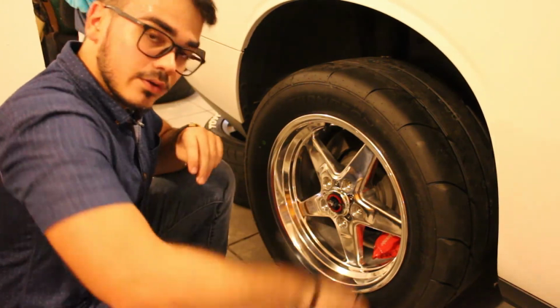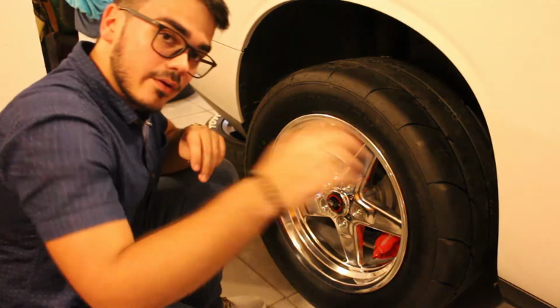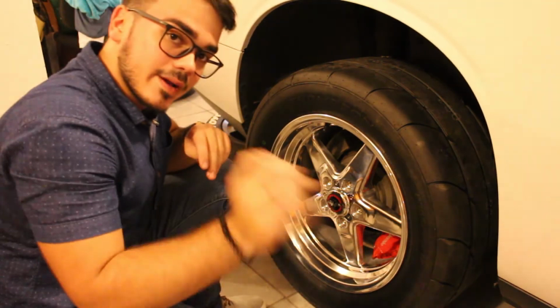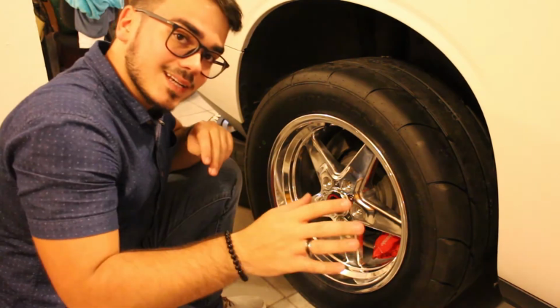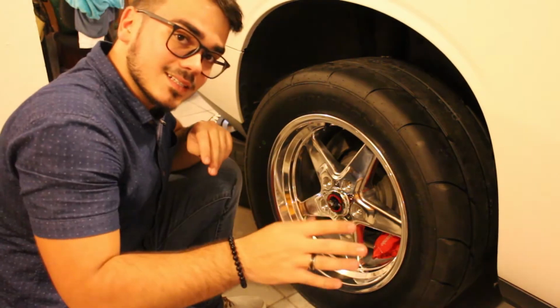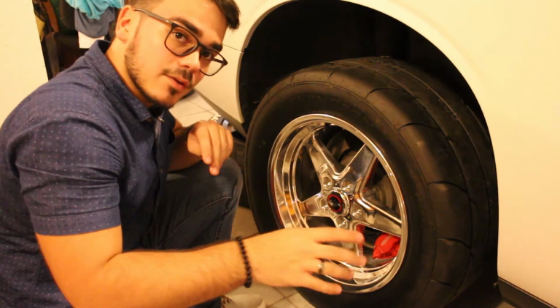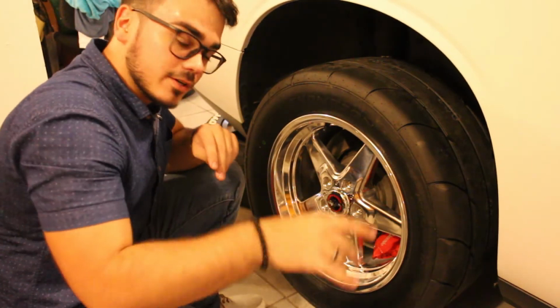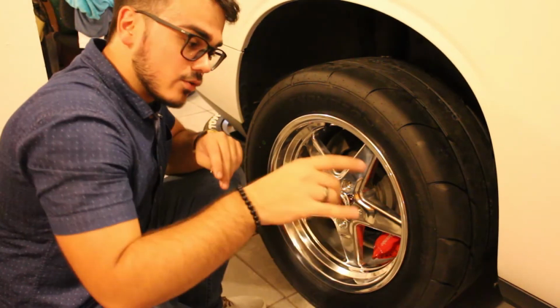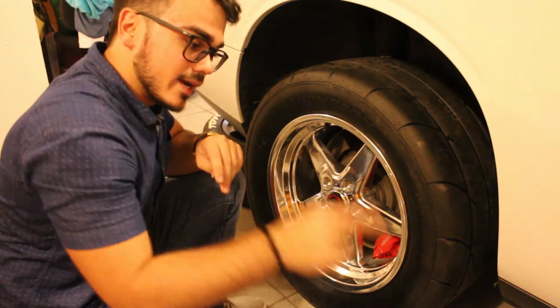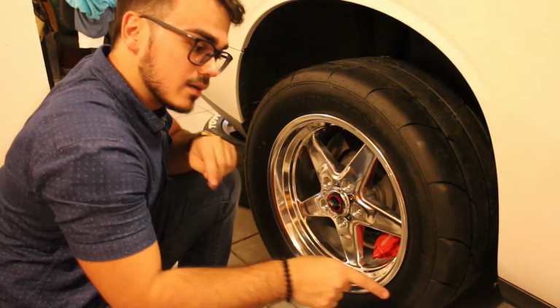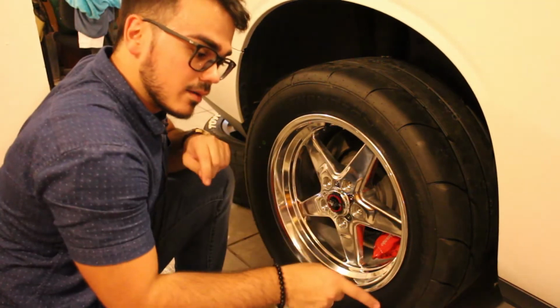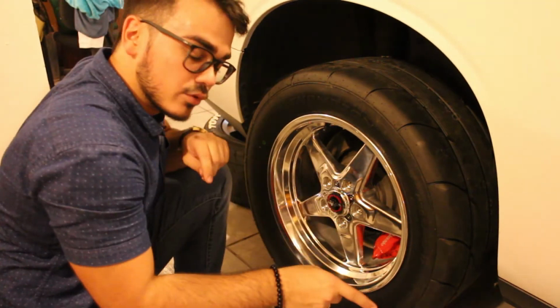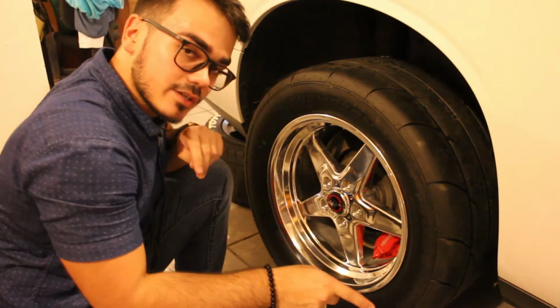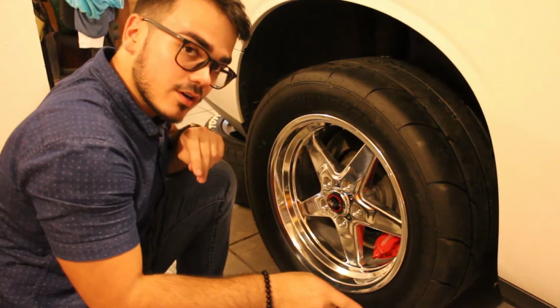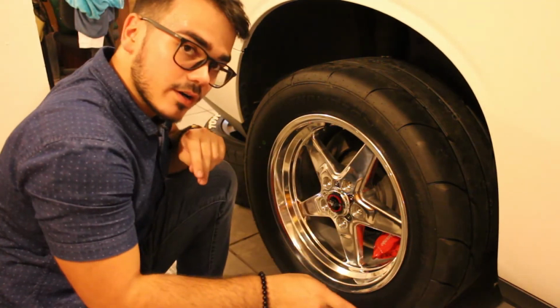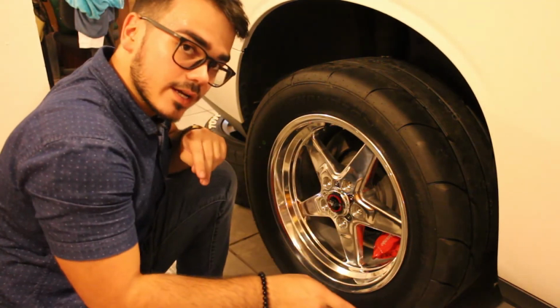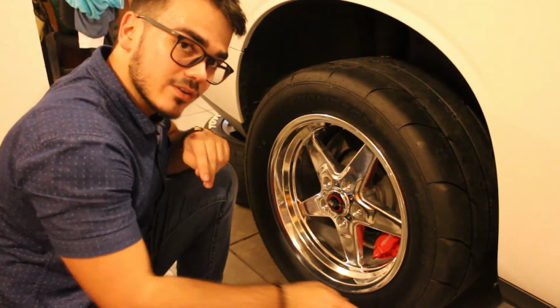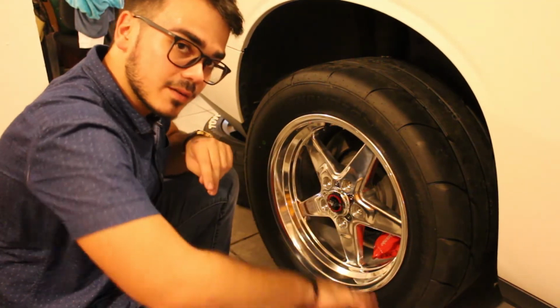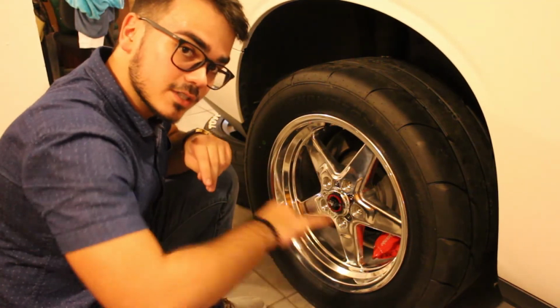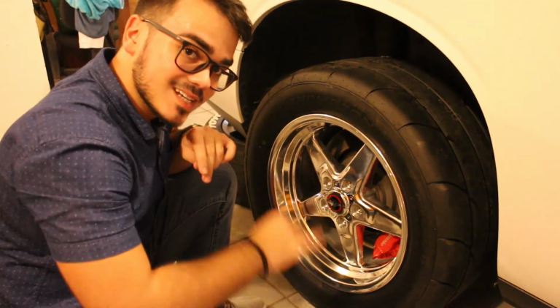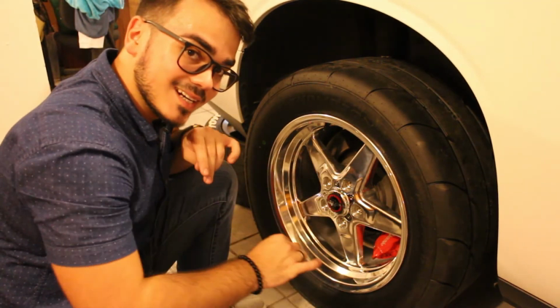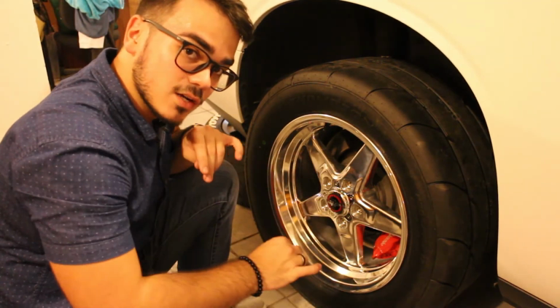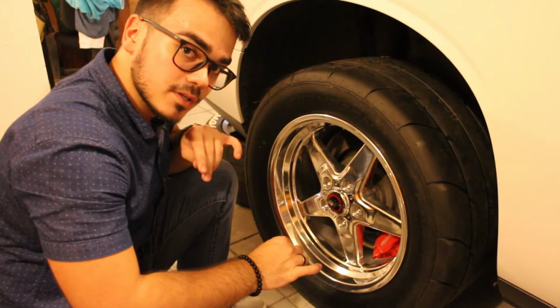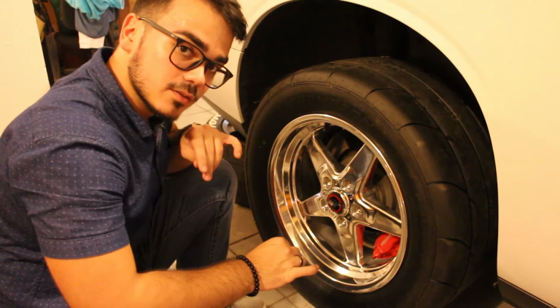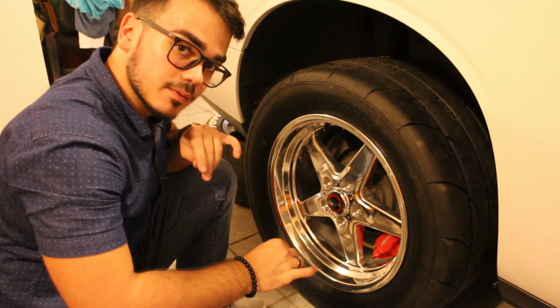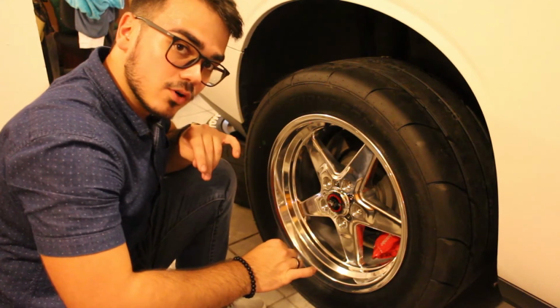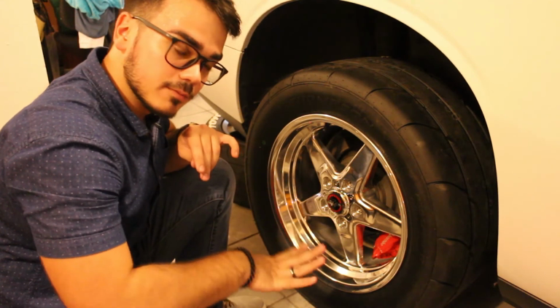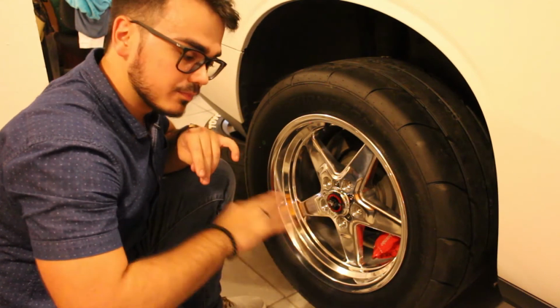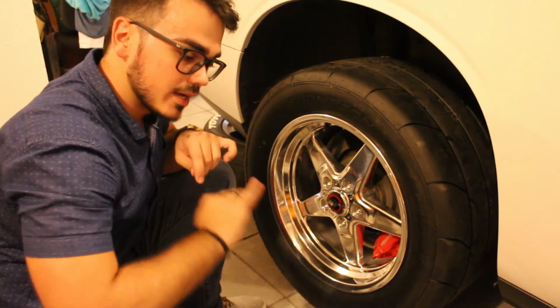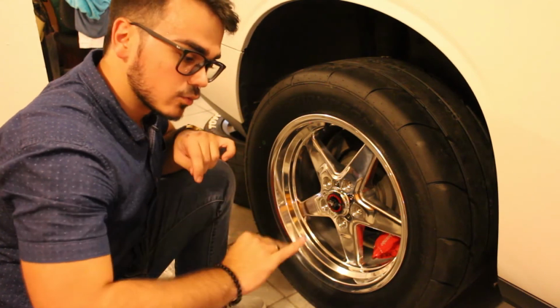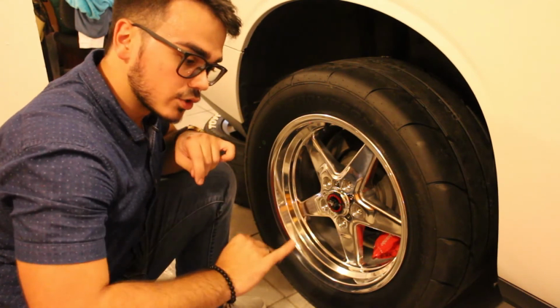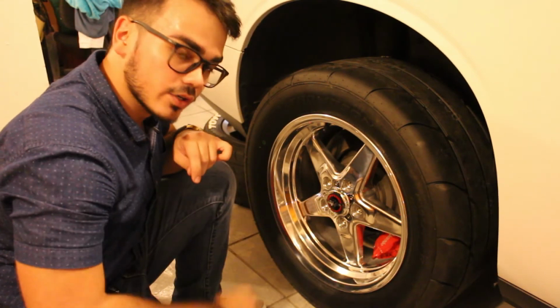Now I'm going to go ahead and bring the car down and tighten it up a little bit more, and we're done.